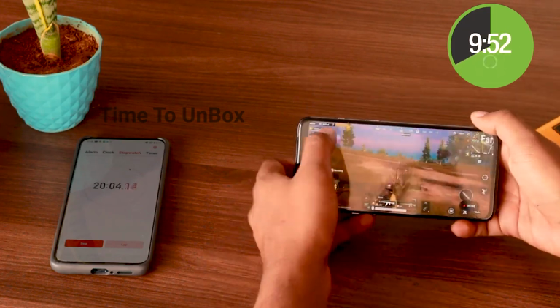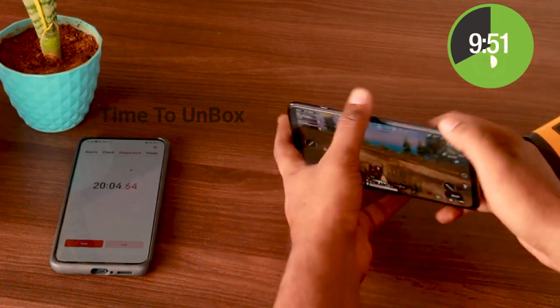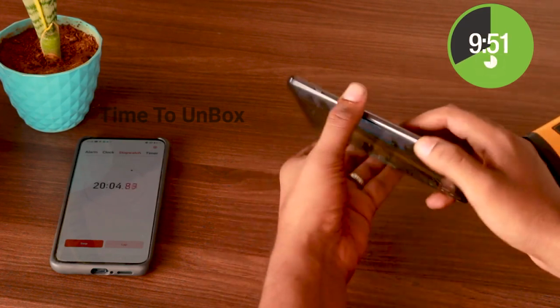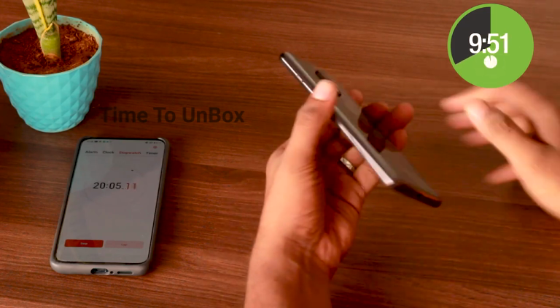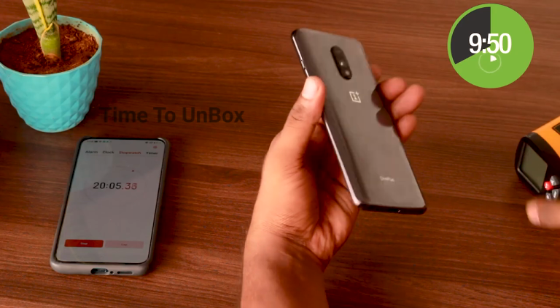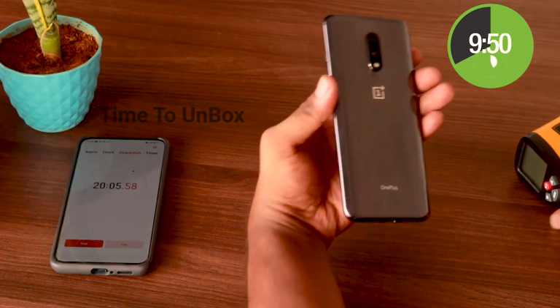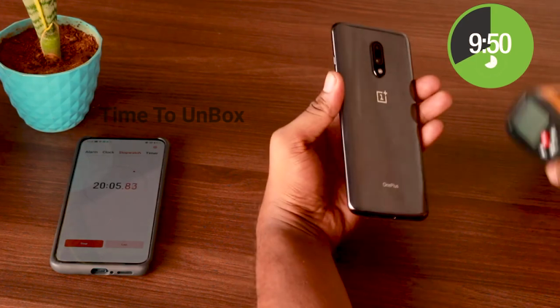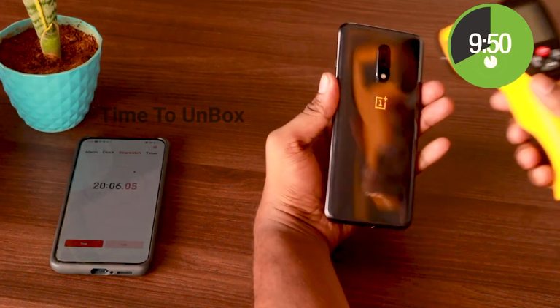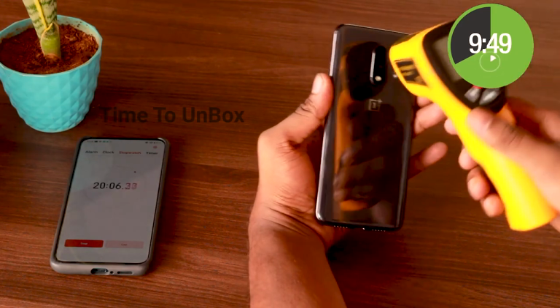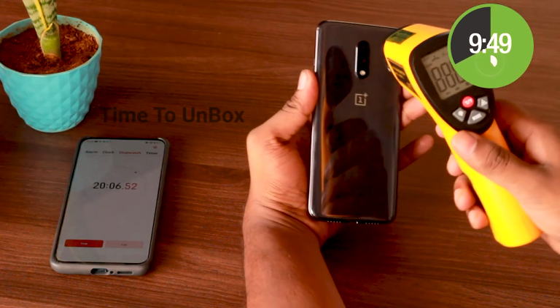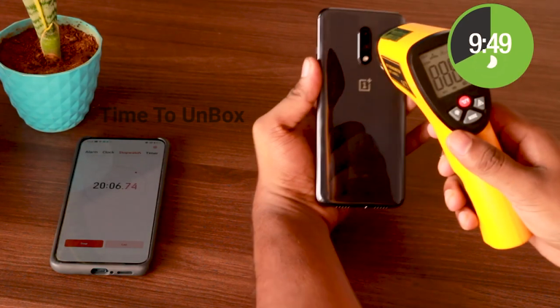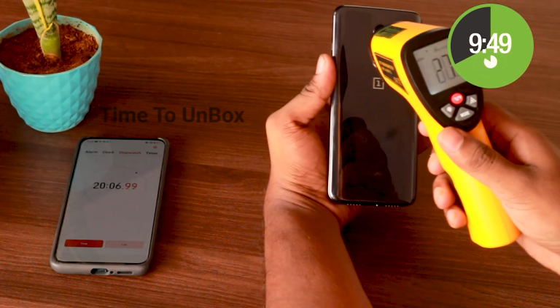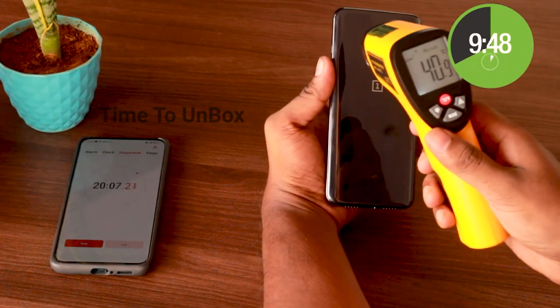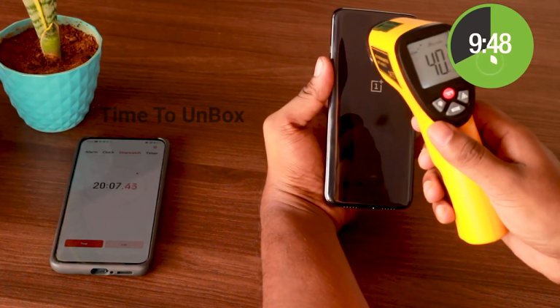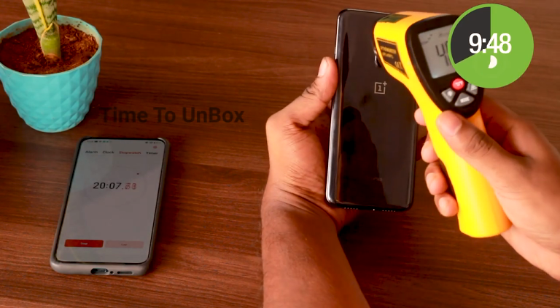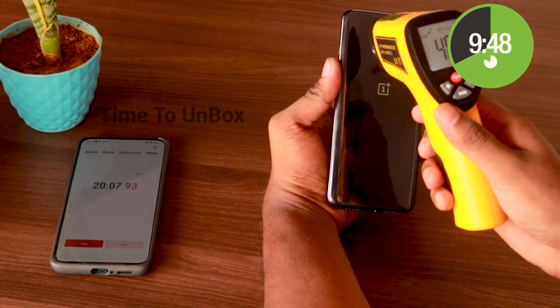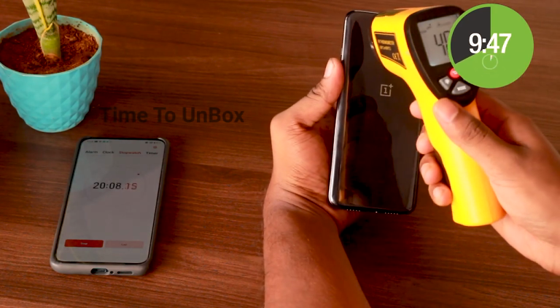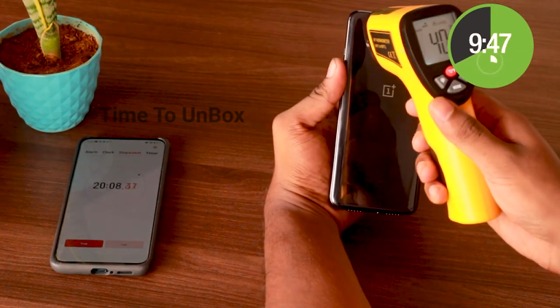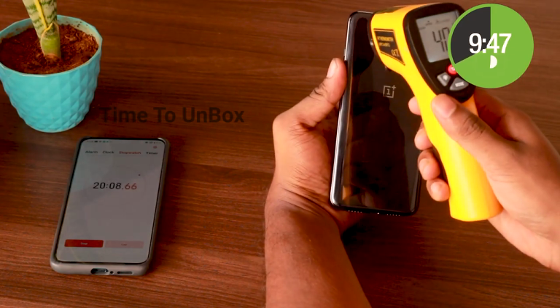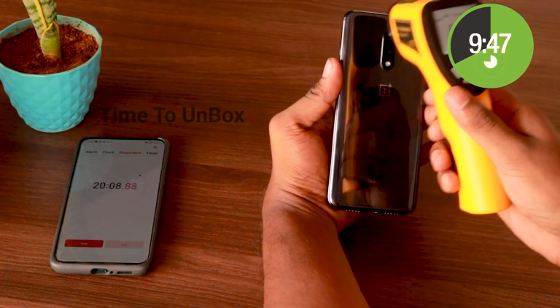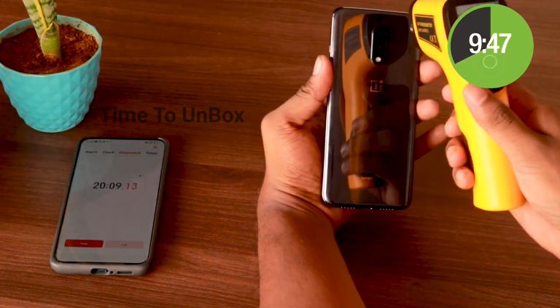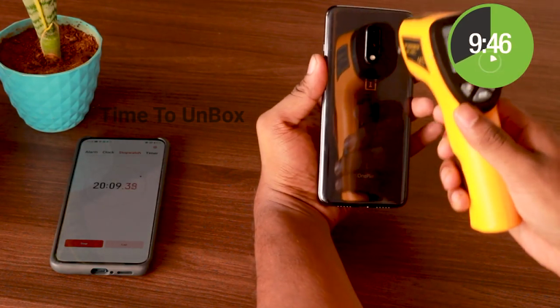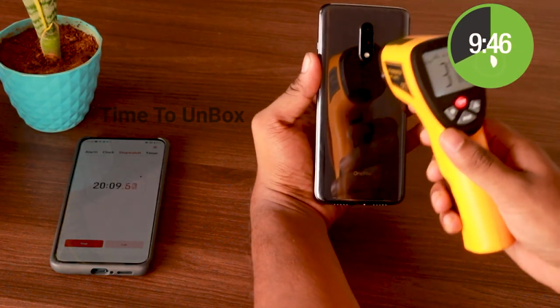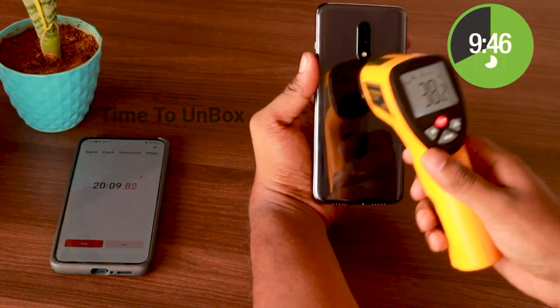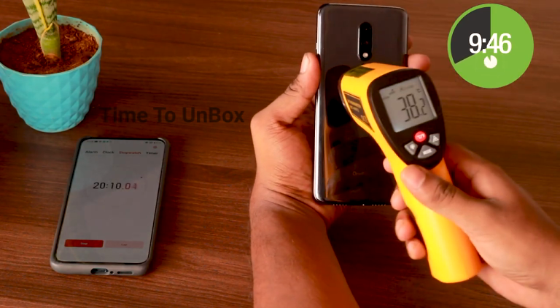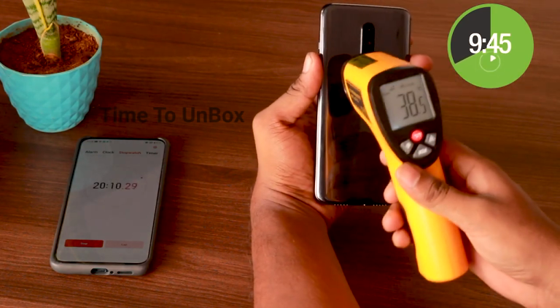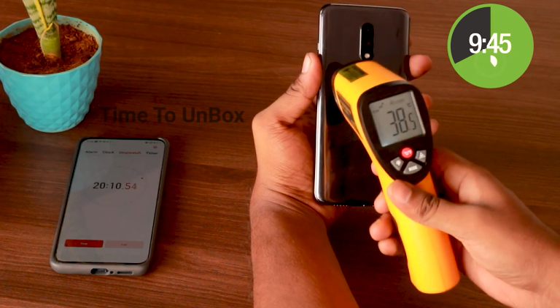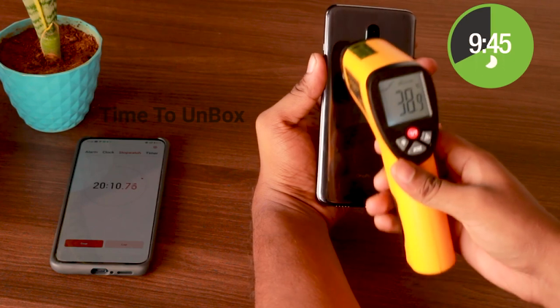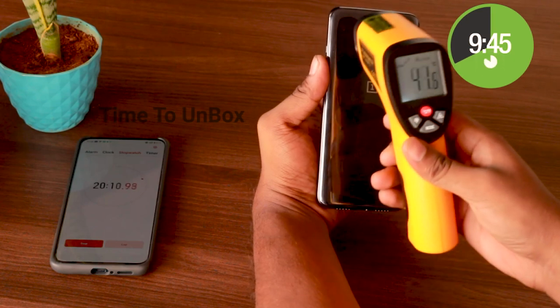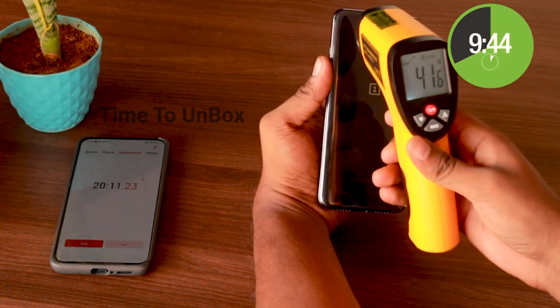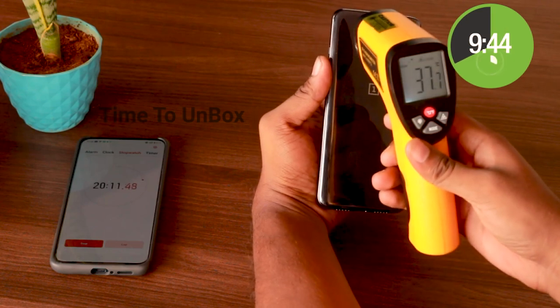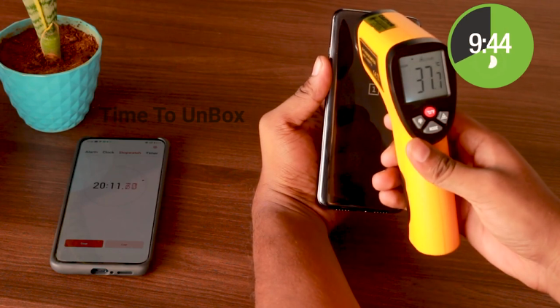At the end of 20 minutes, 64% of battery remains and the temperature was 41.6 degrees Celsius.